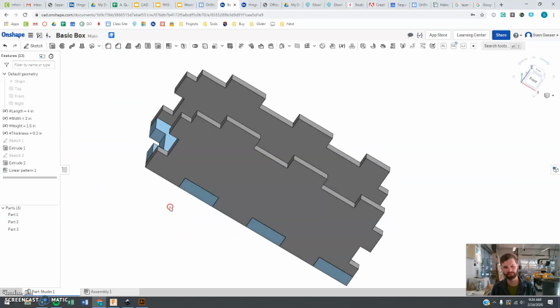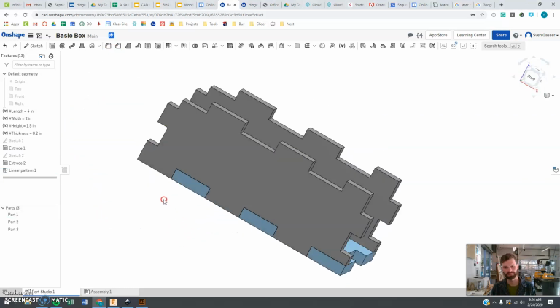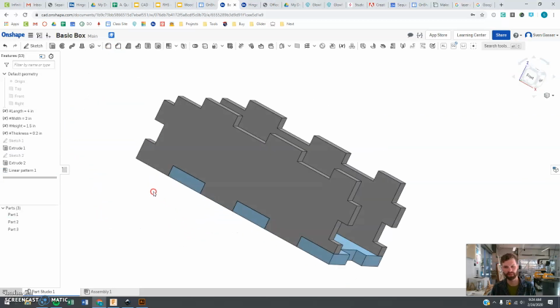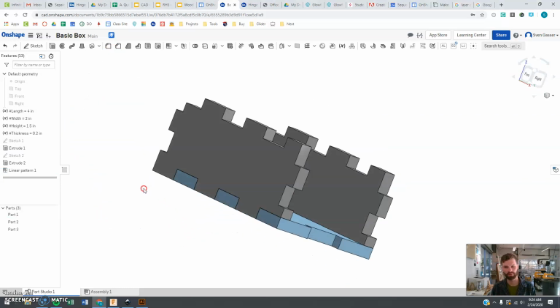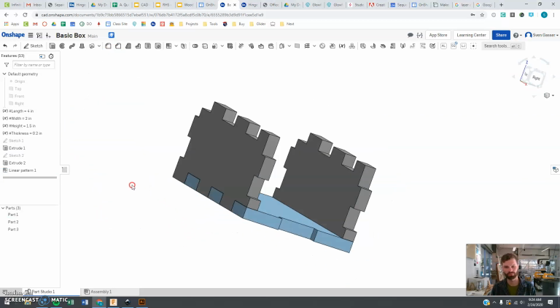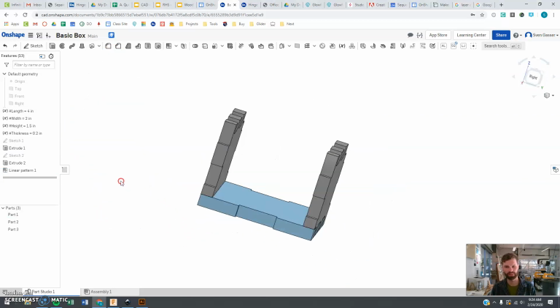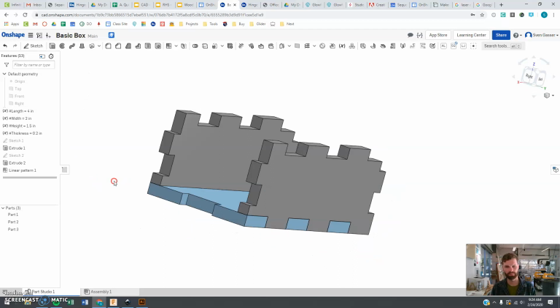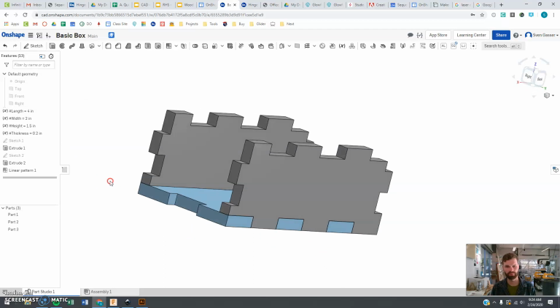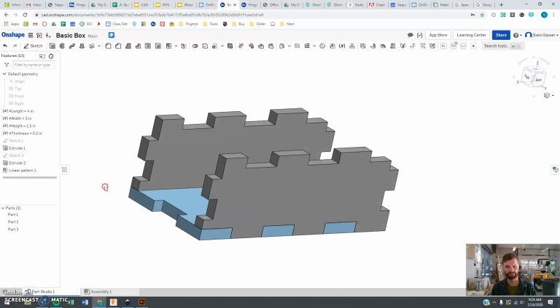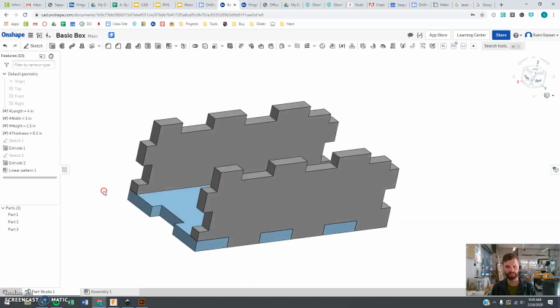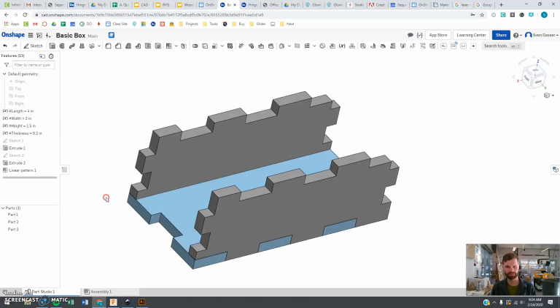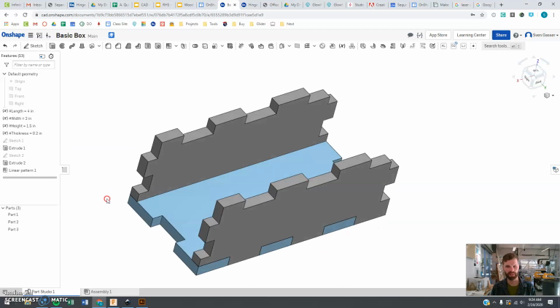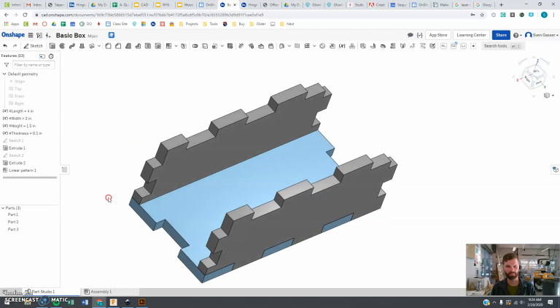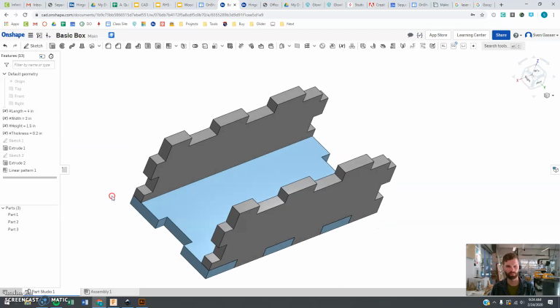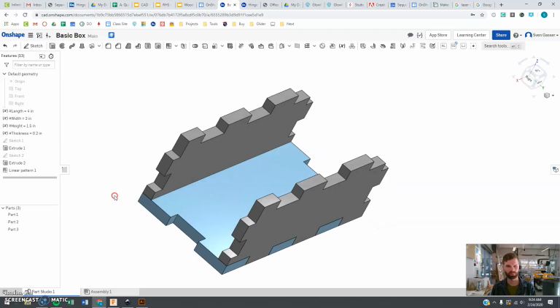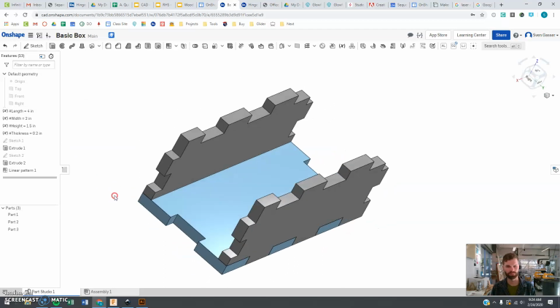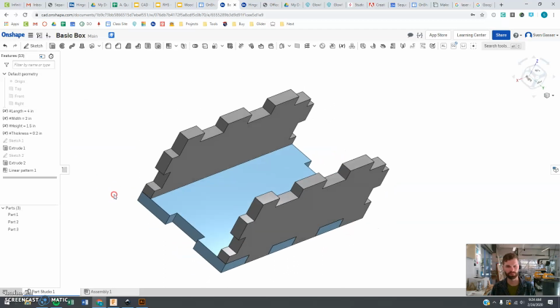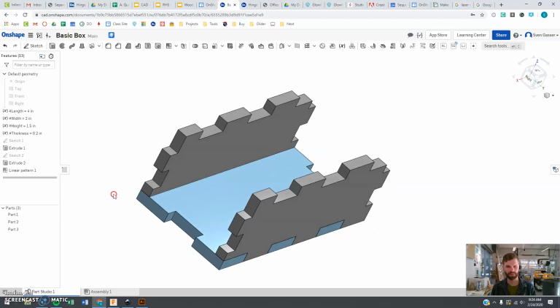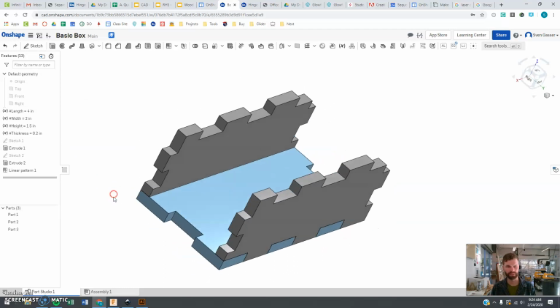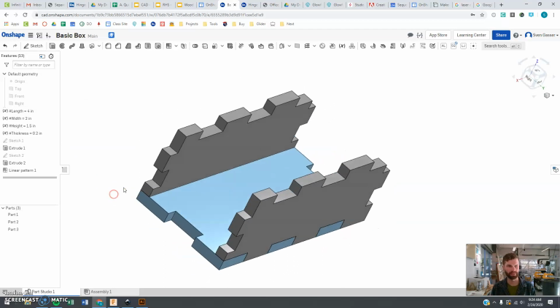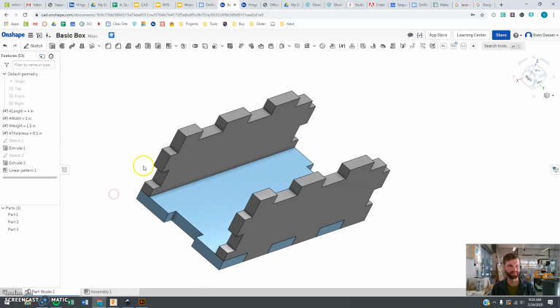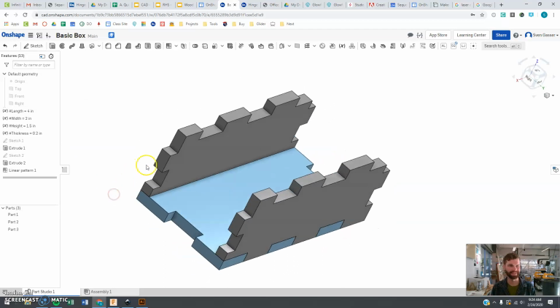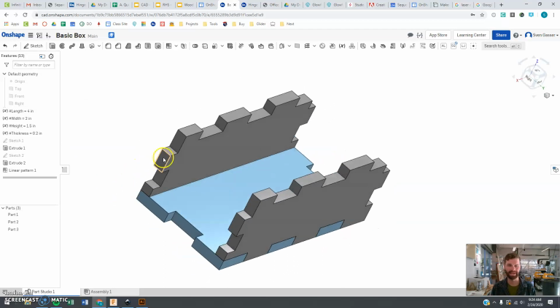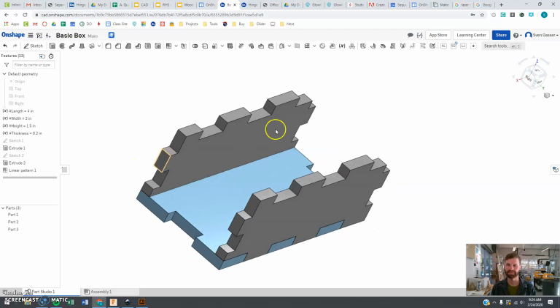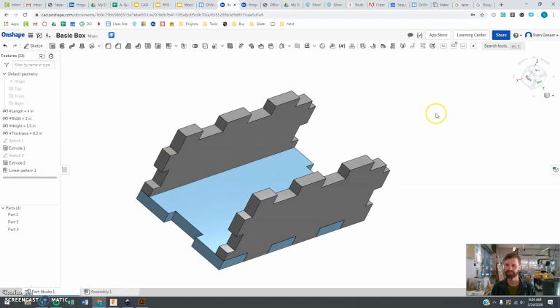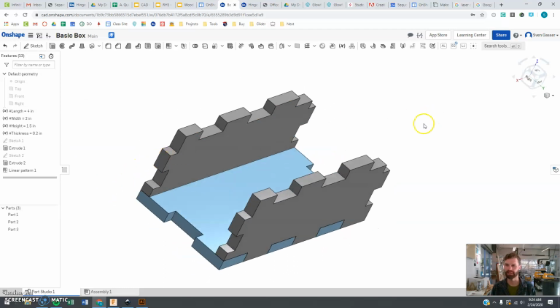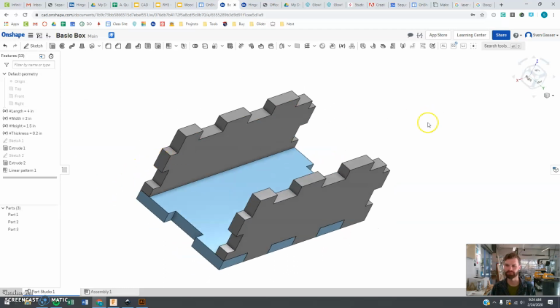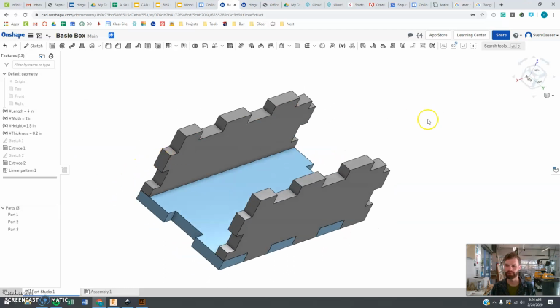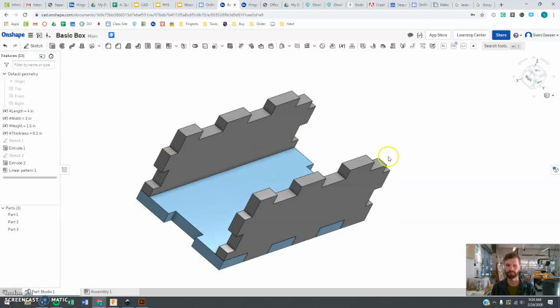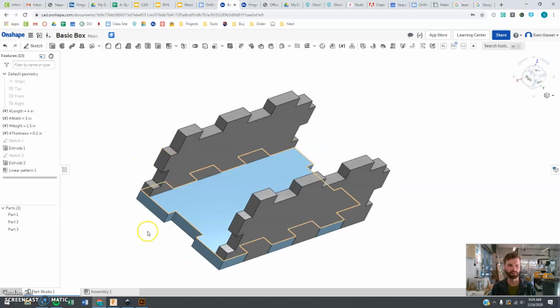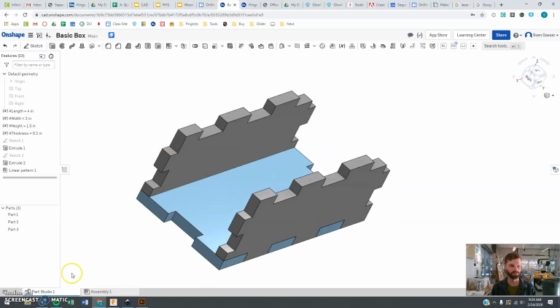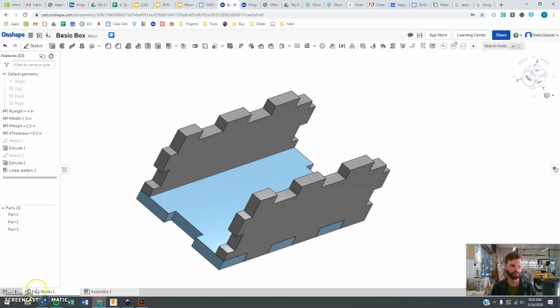Our design is now ready to move on to the next step, and we will start designing the sides in the next video. Enjoy!